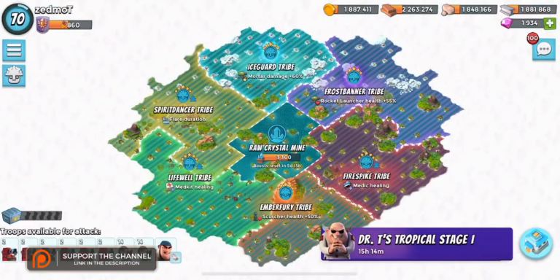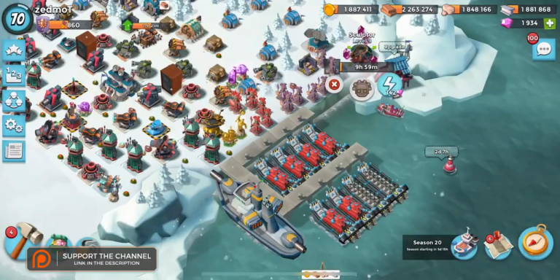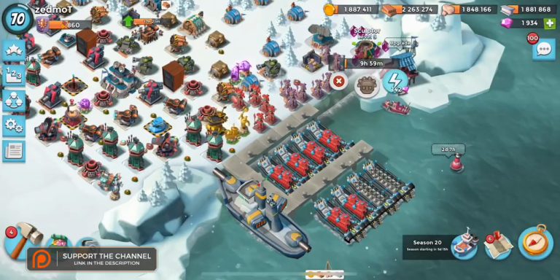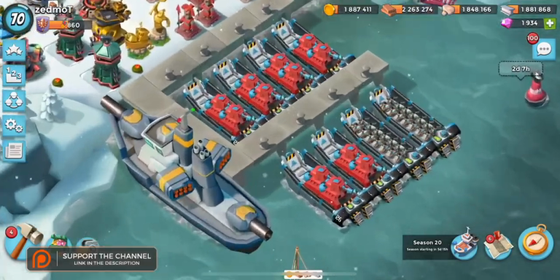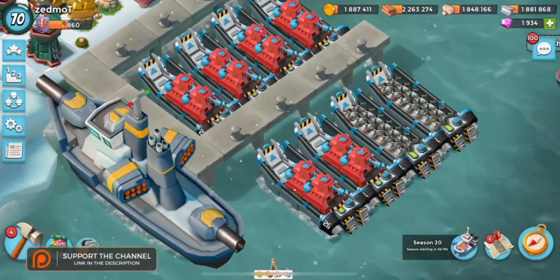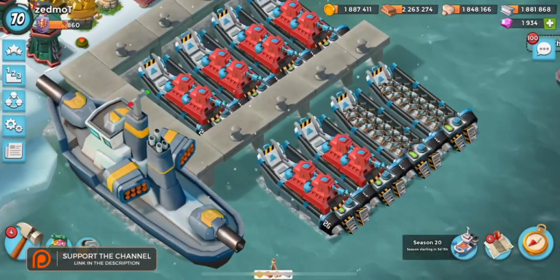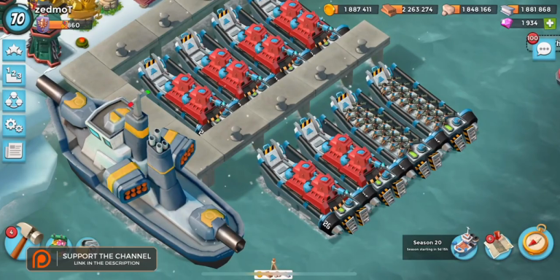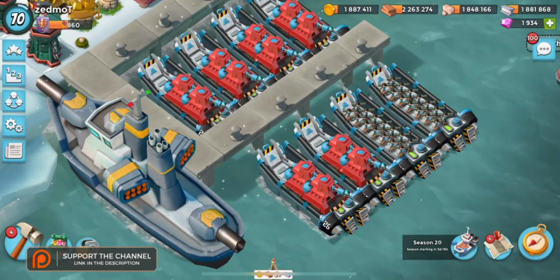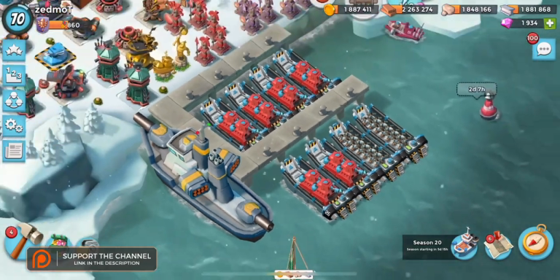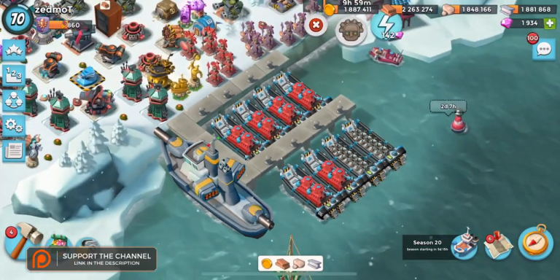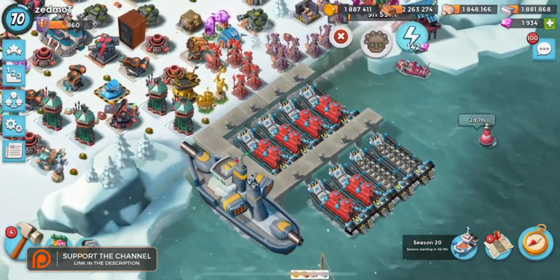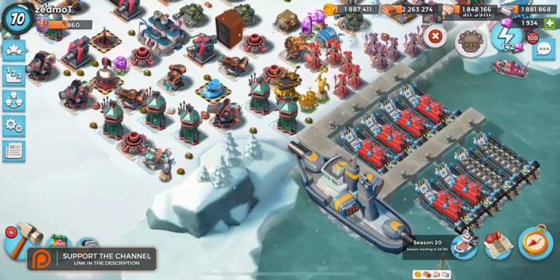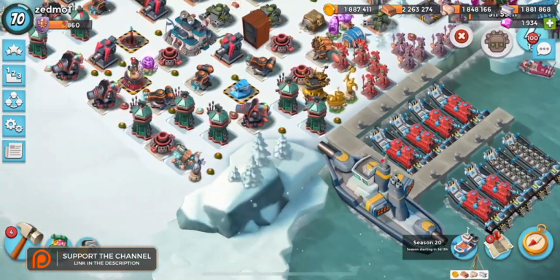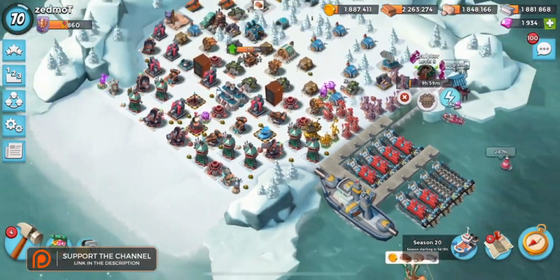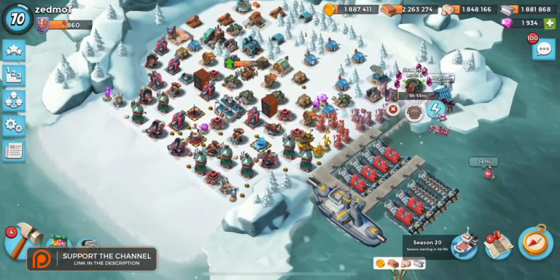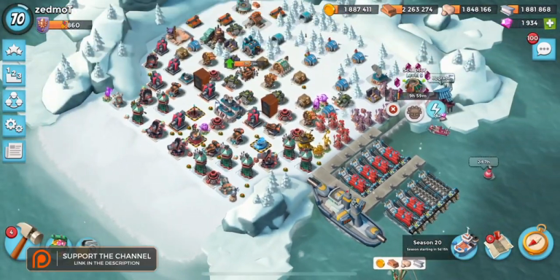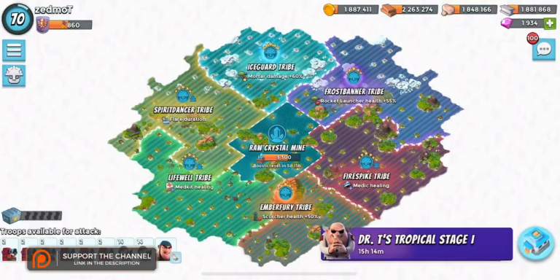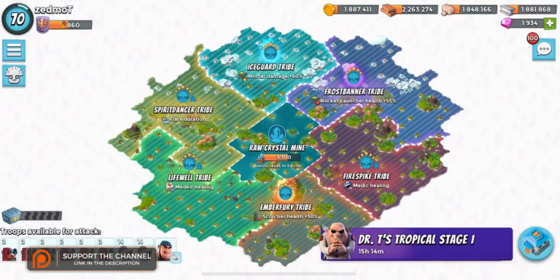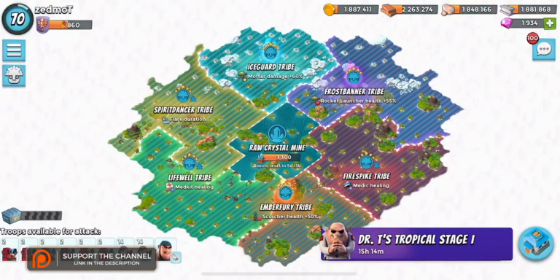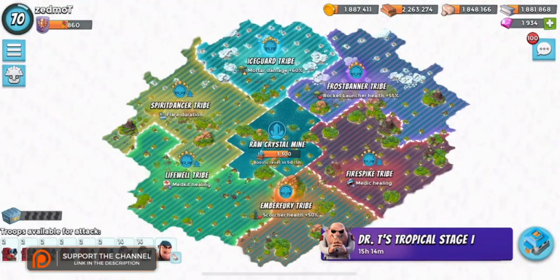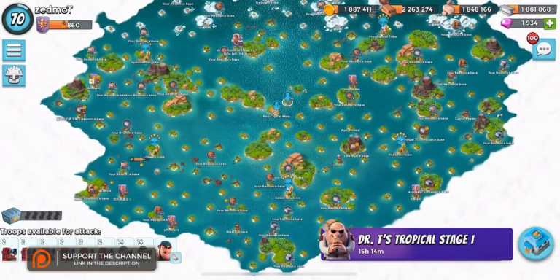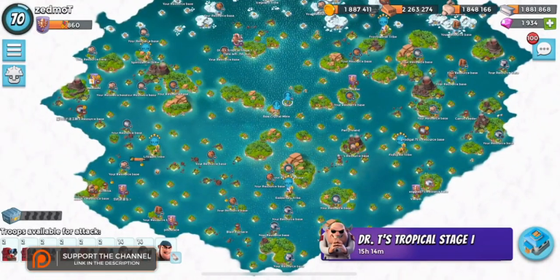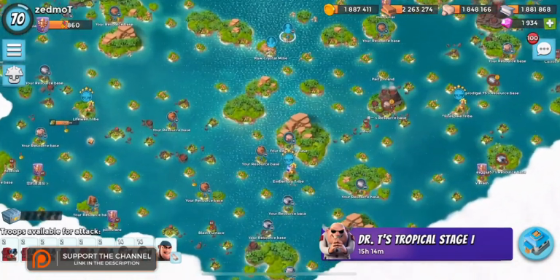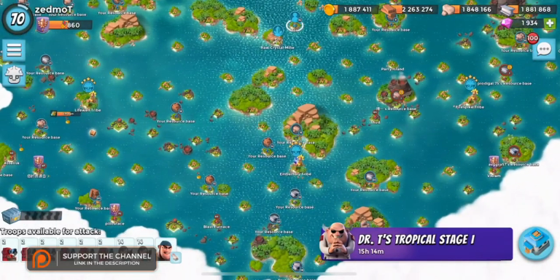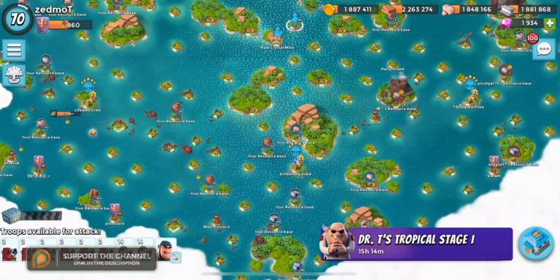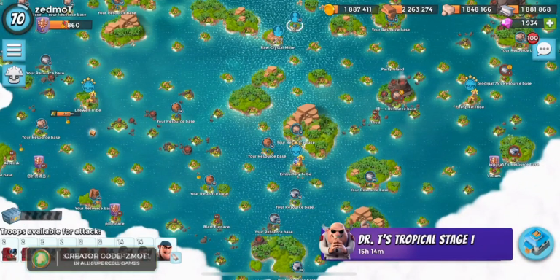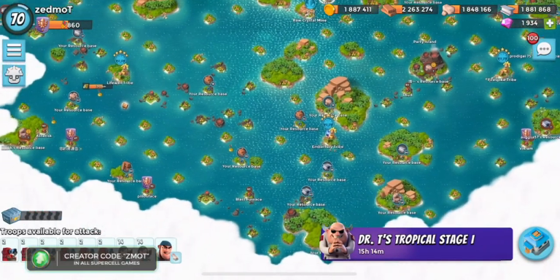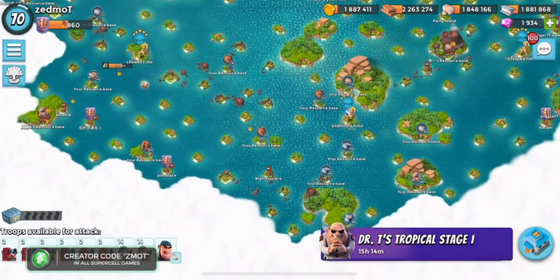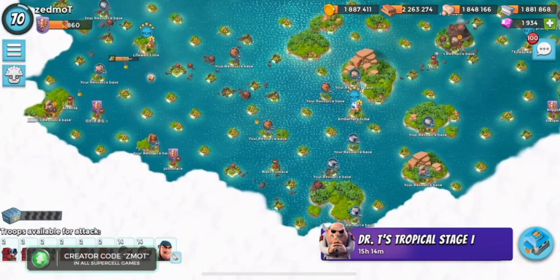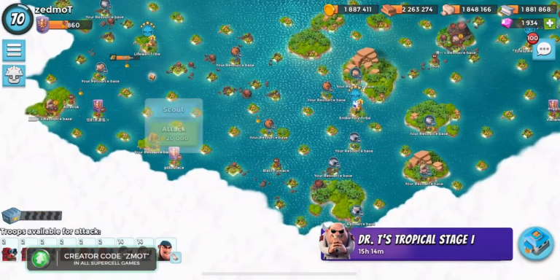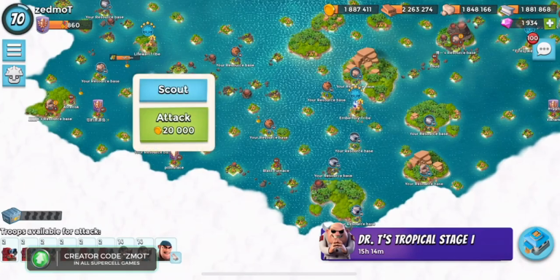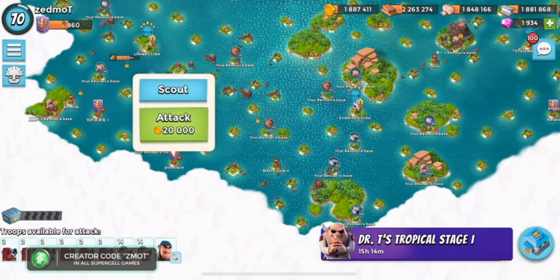You can switch out the Zookas for some Bombardiers. Otherwise, all you have to do is set them and forget them.